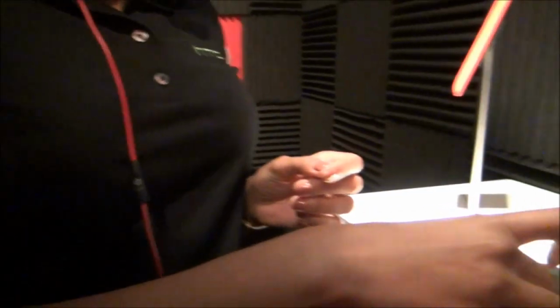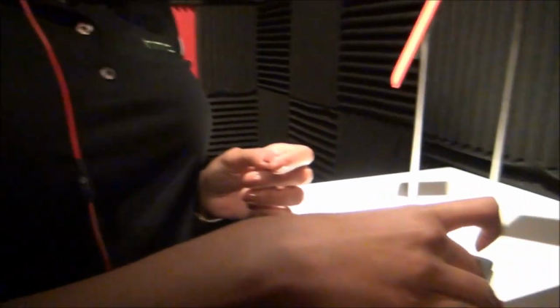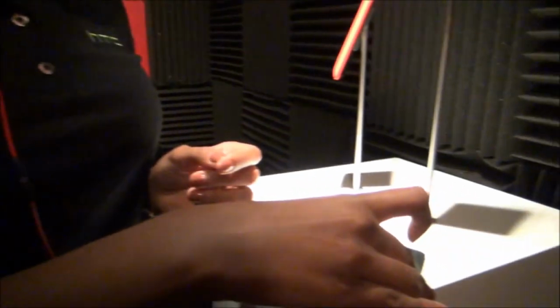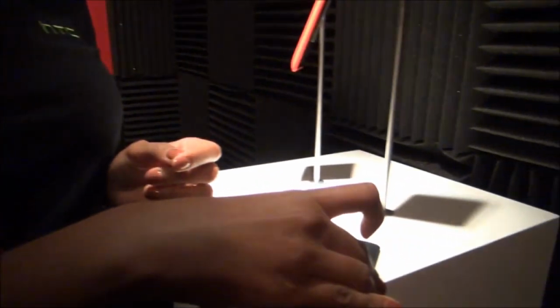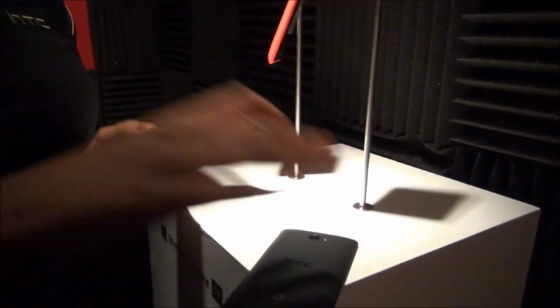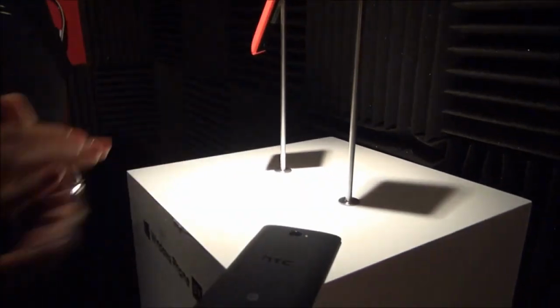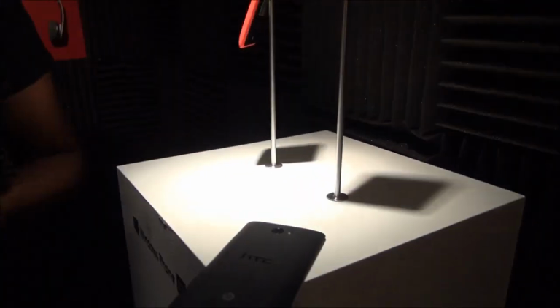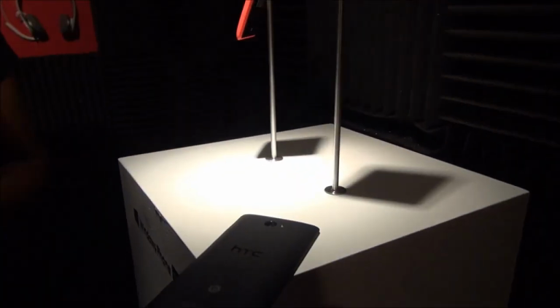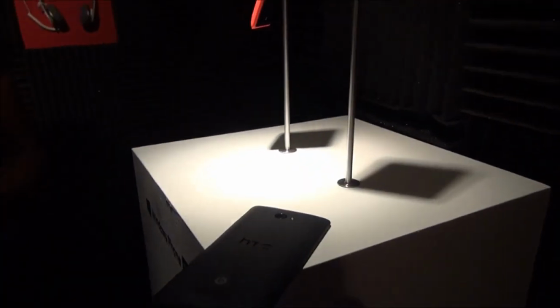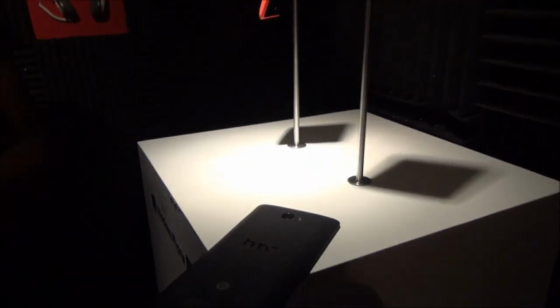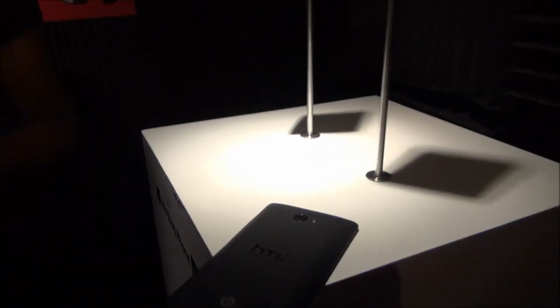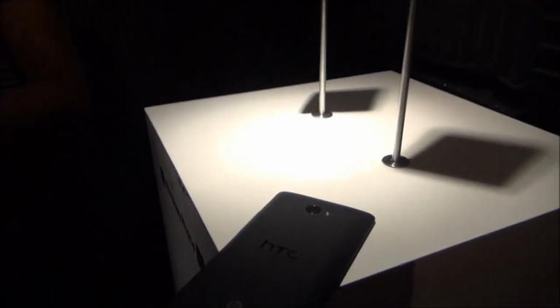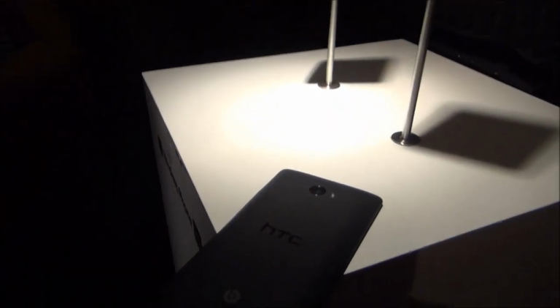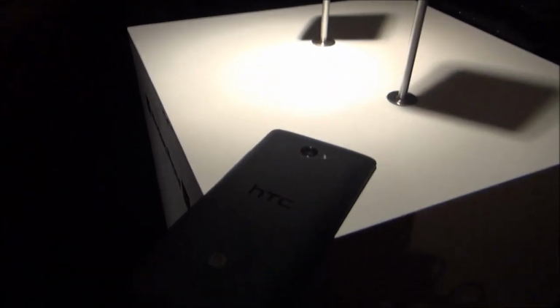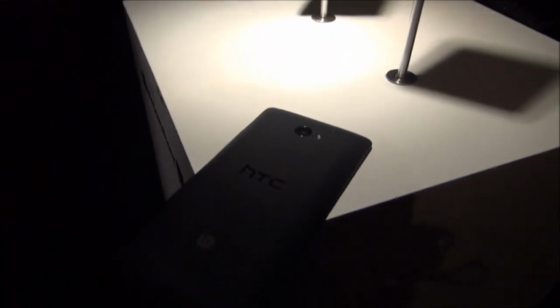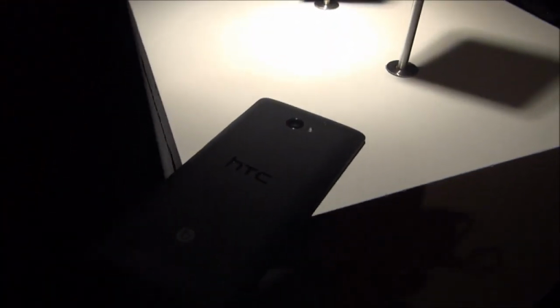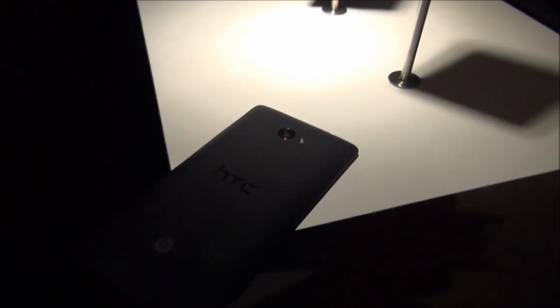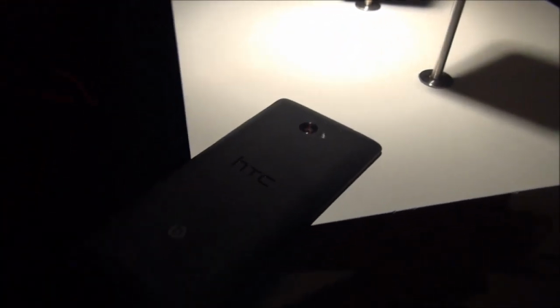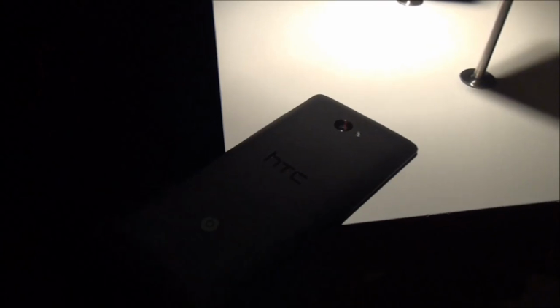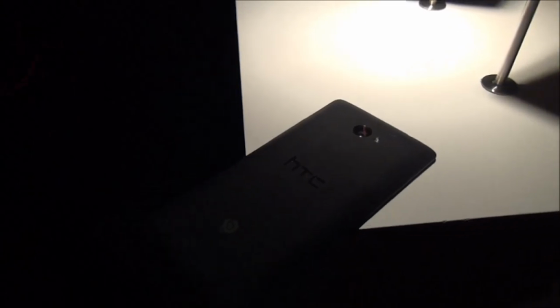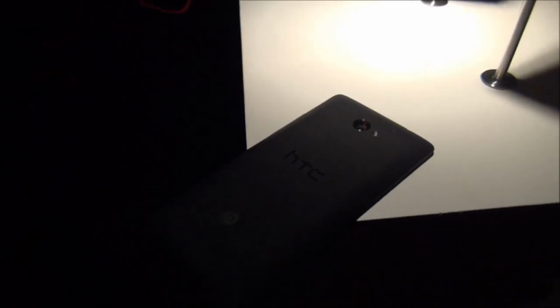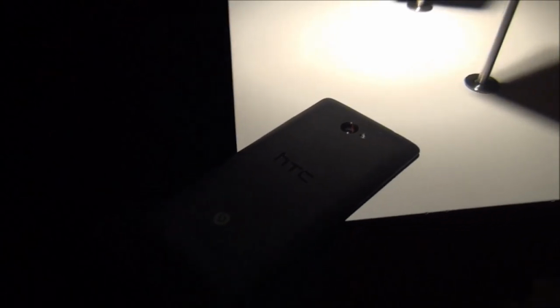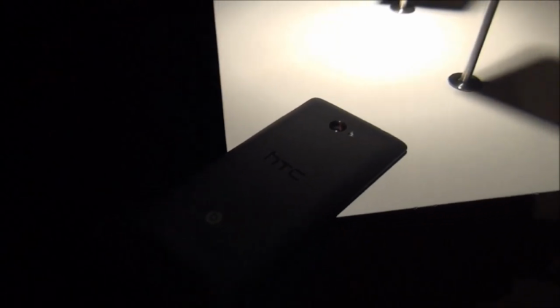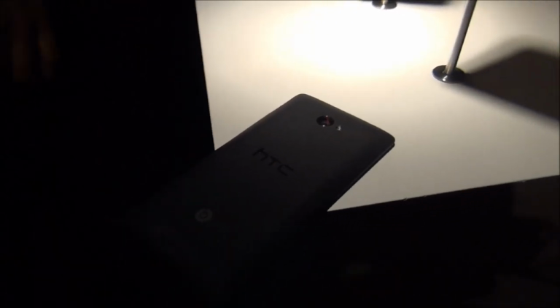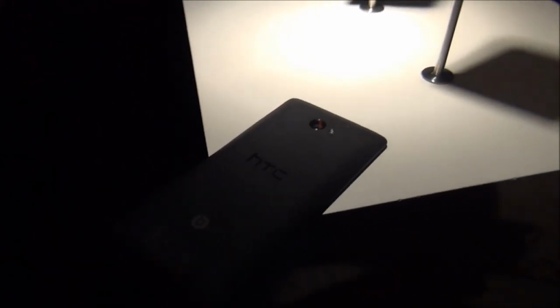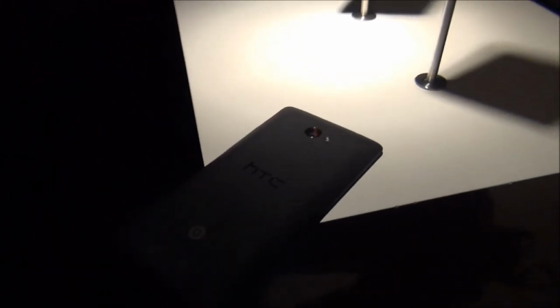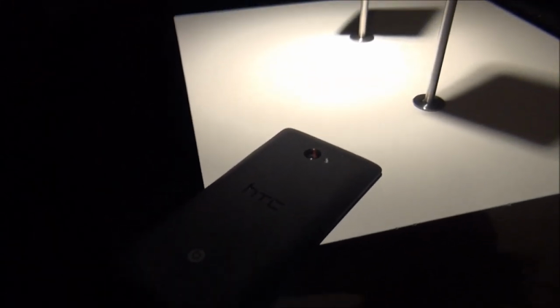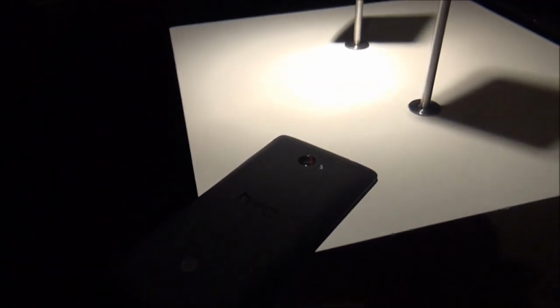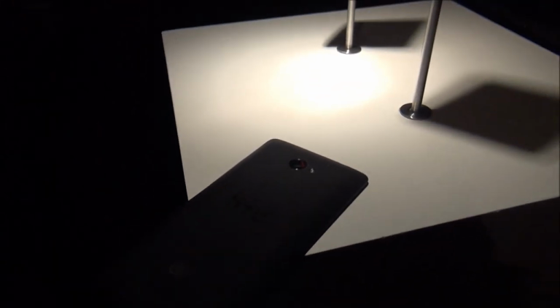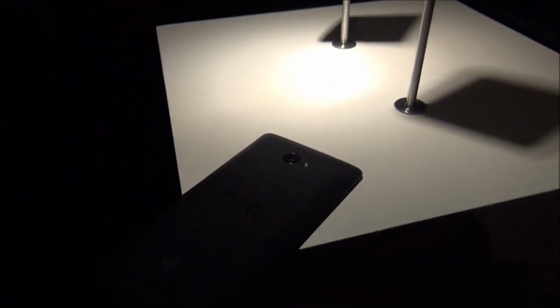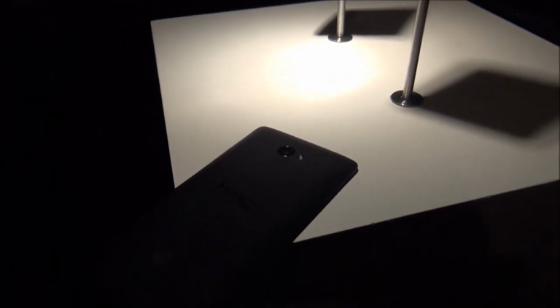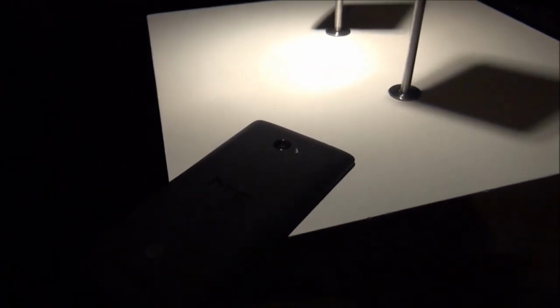Hey folks, Daniel Rubino here, Windows Phone Central, and check it out — we're looking at the HTC 8X with Beats Audio playing.